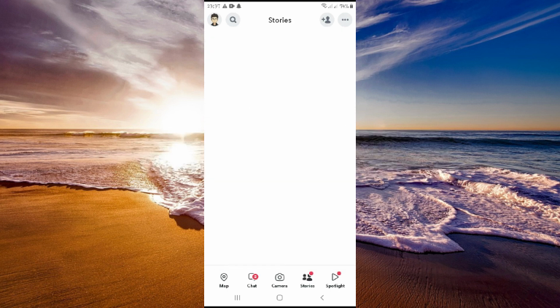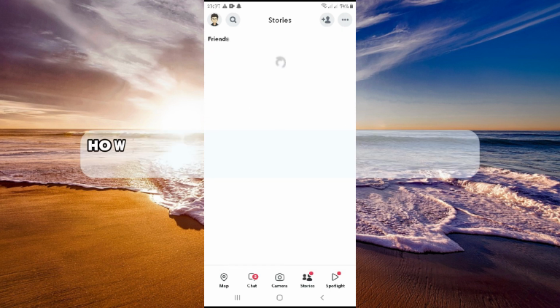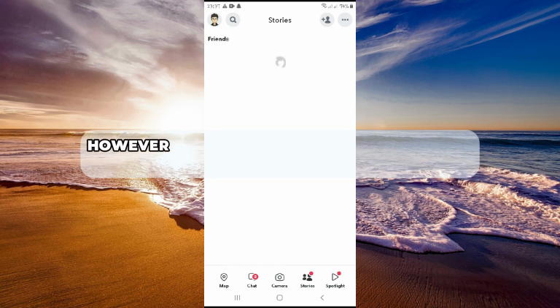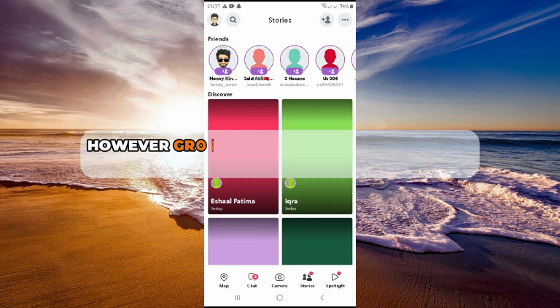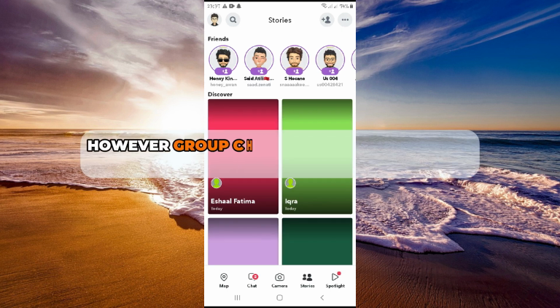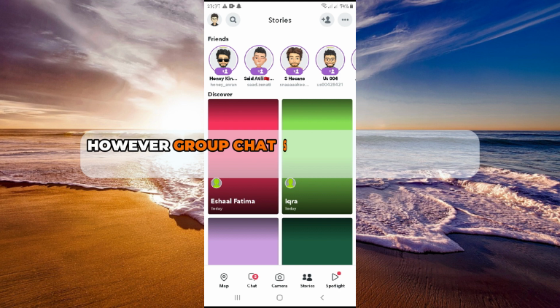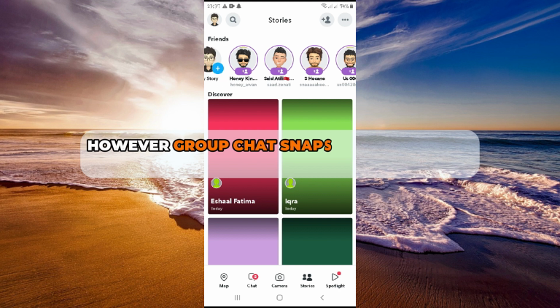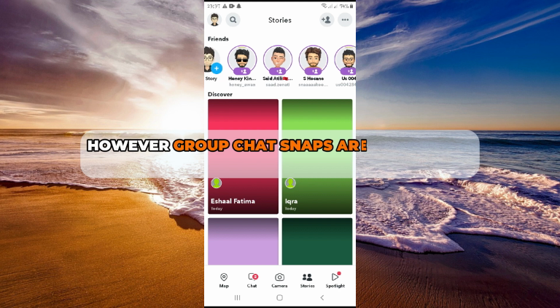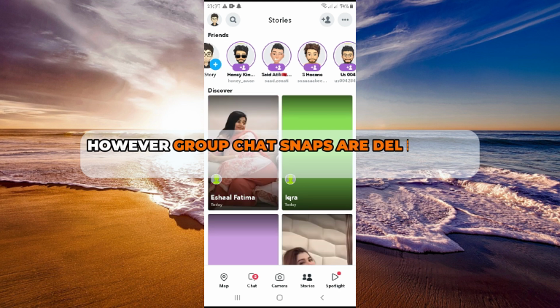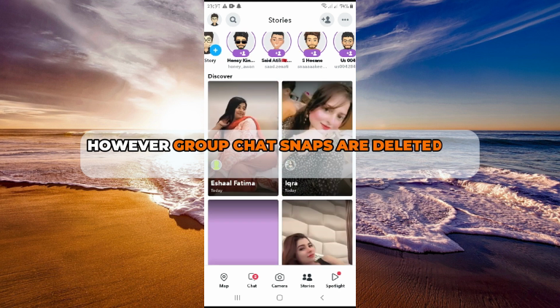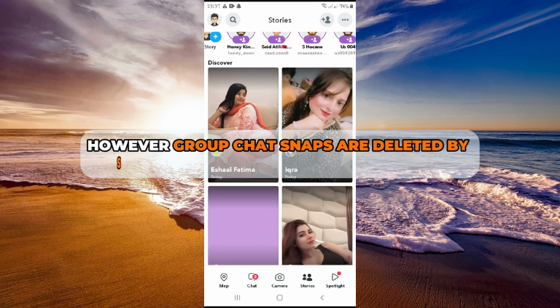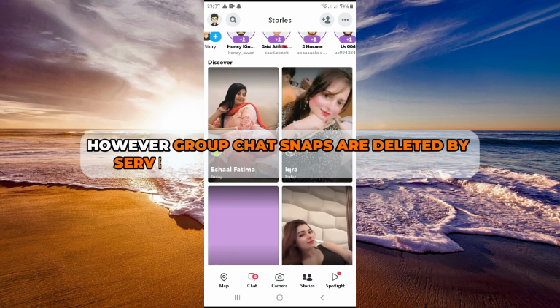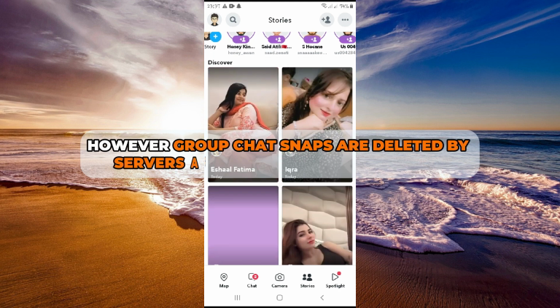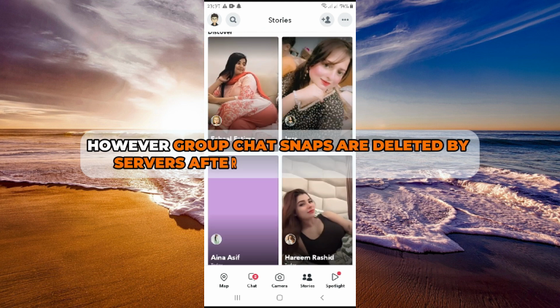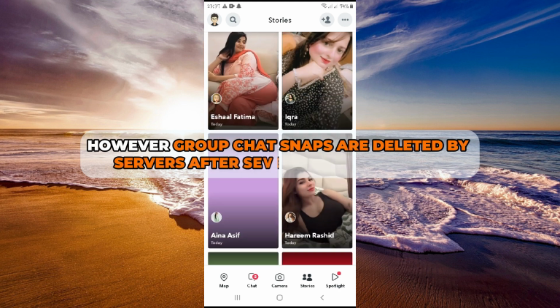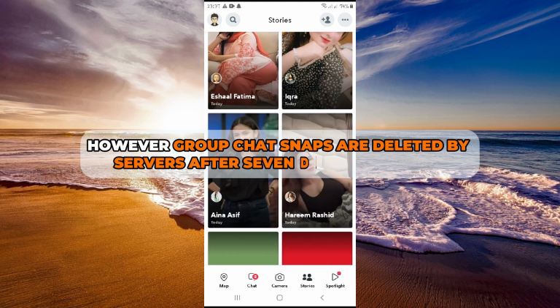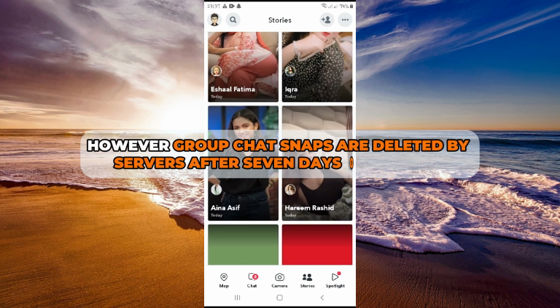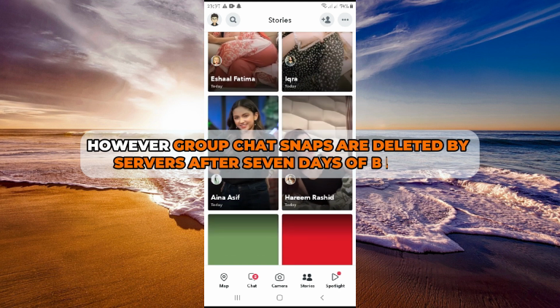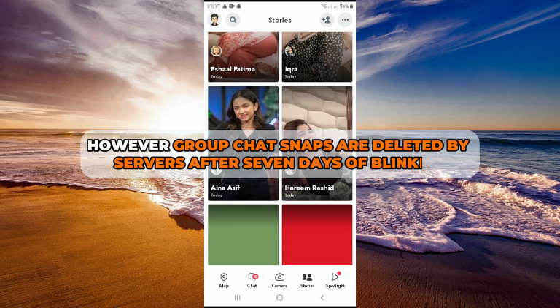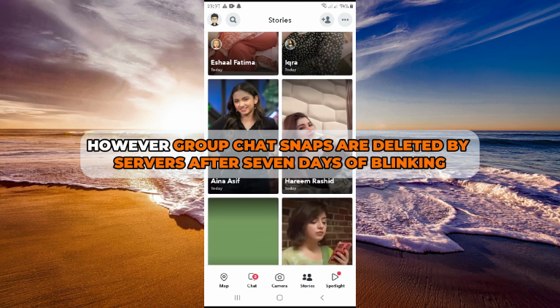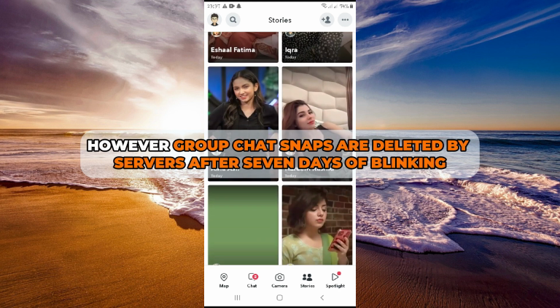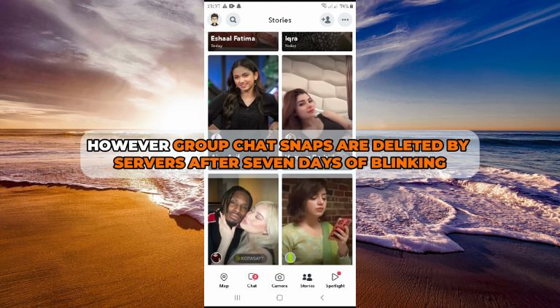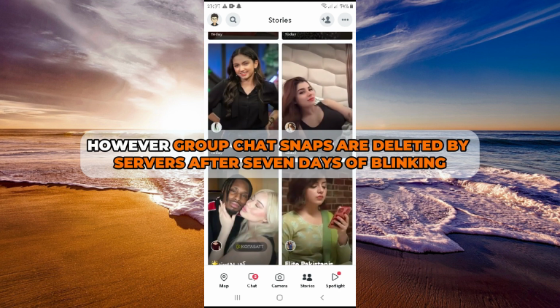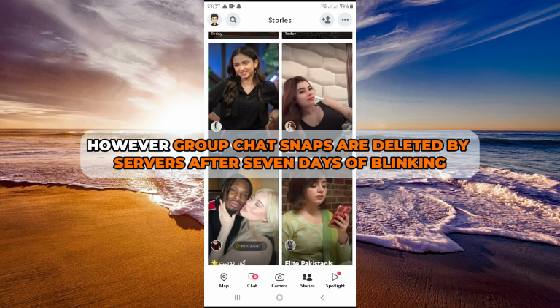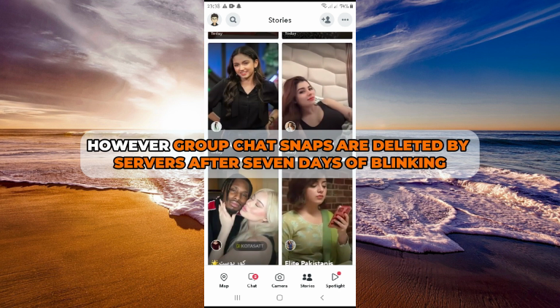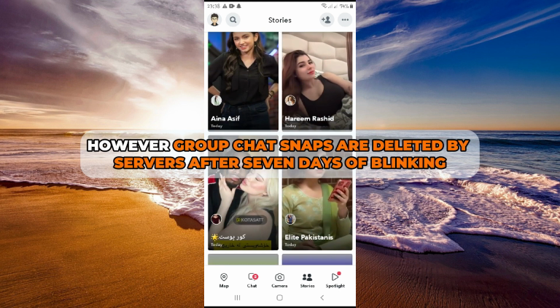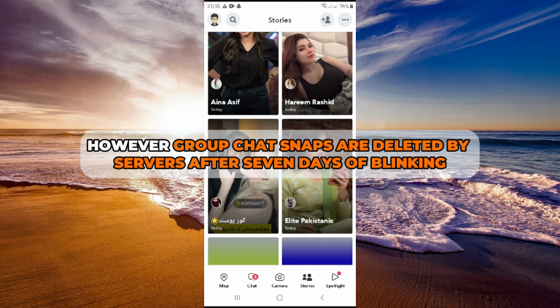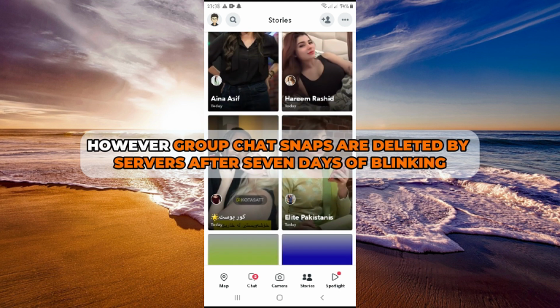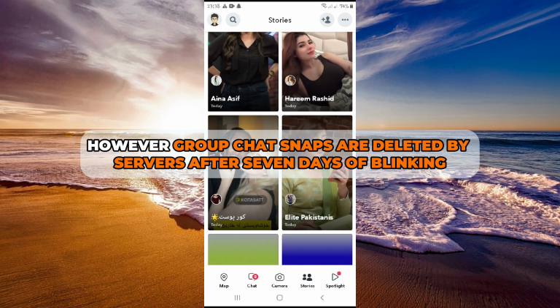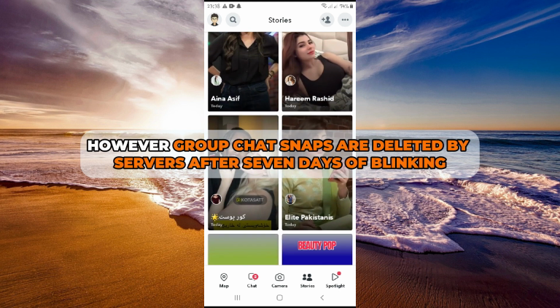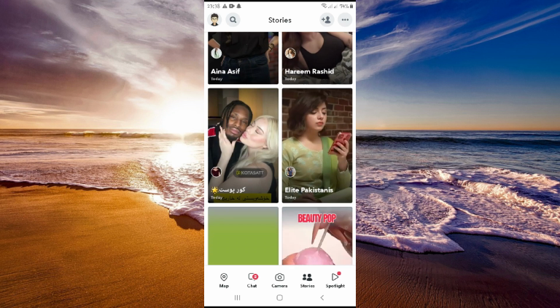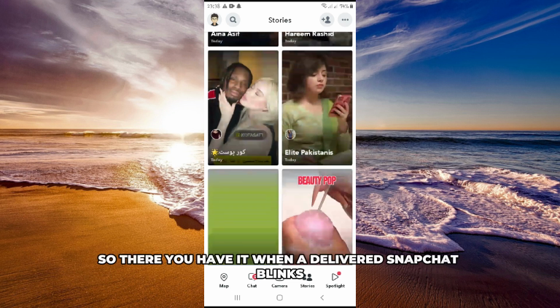However, group chat snaps are deleted by servers after 7 days of blinking.